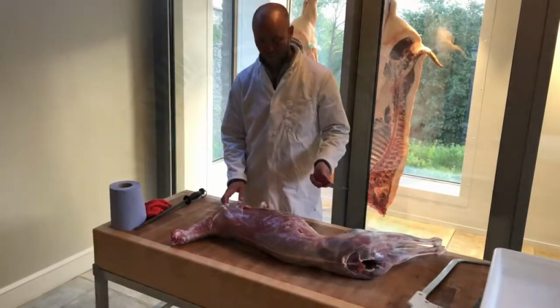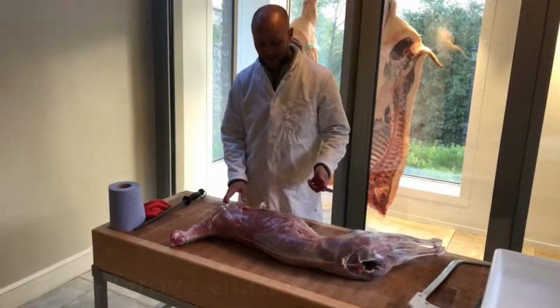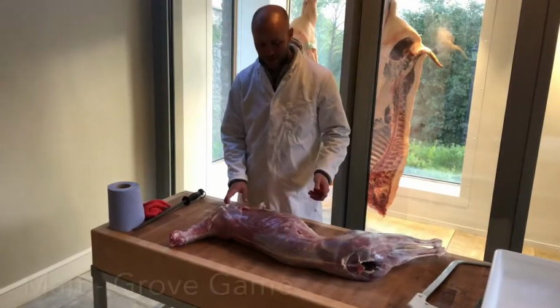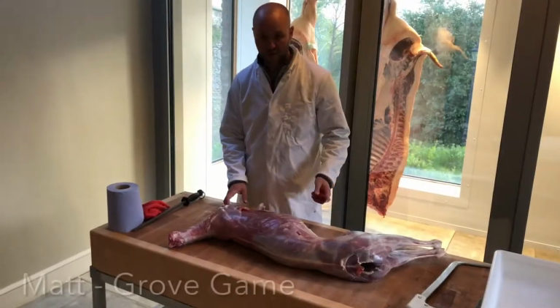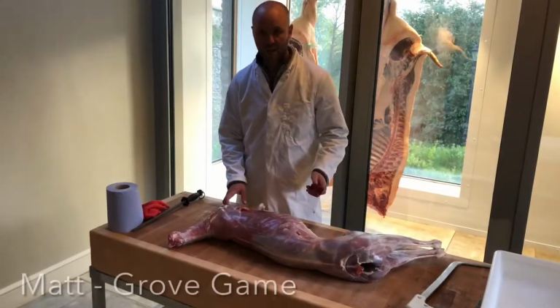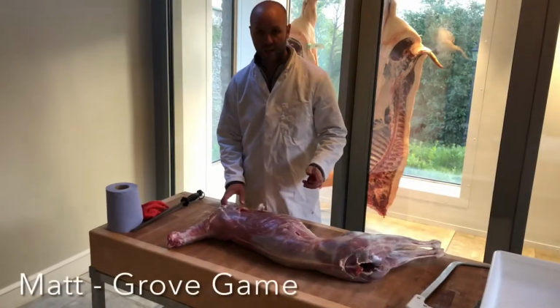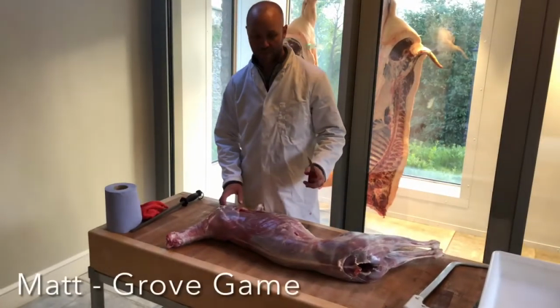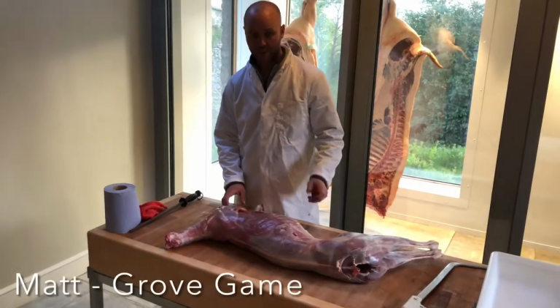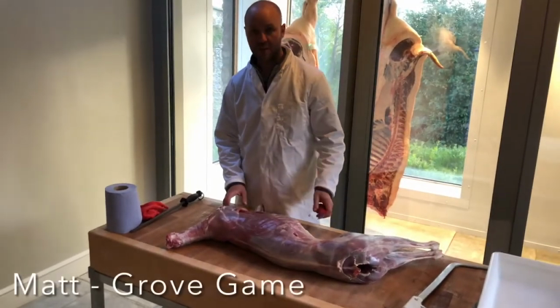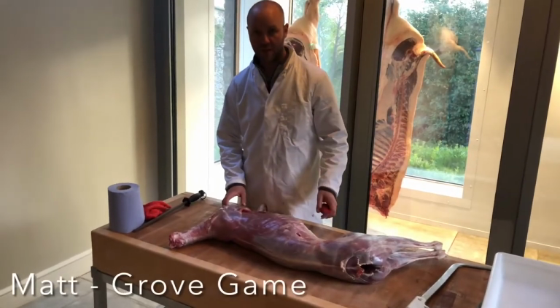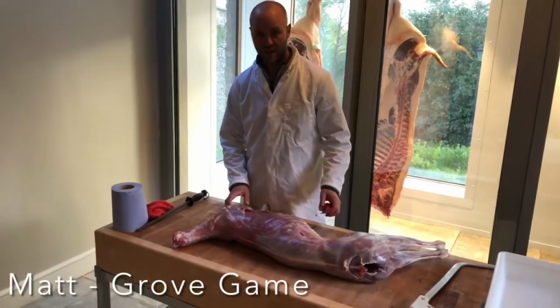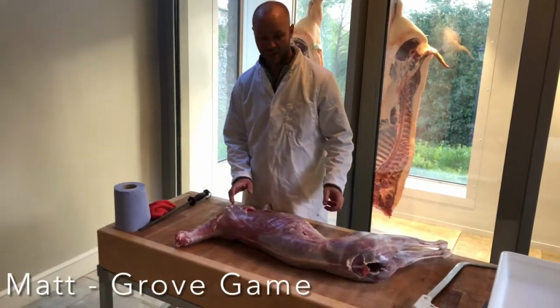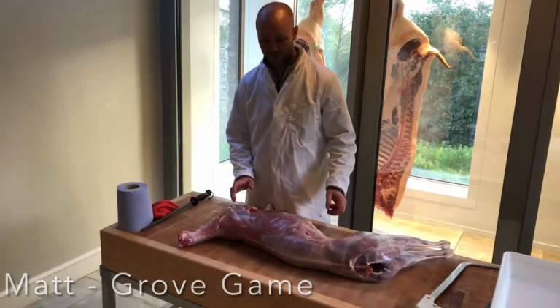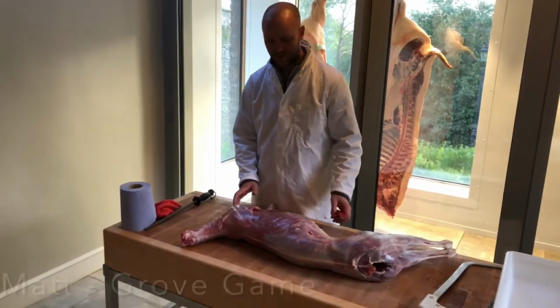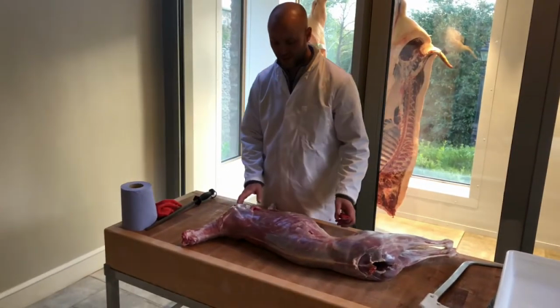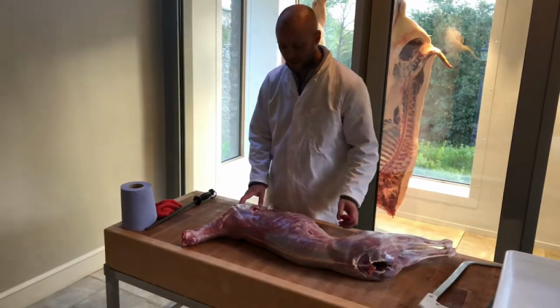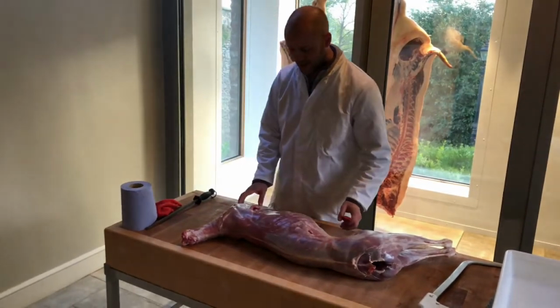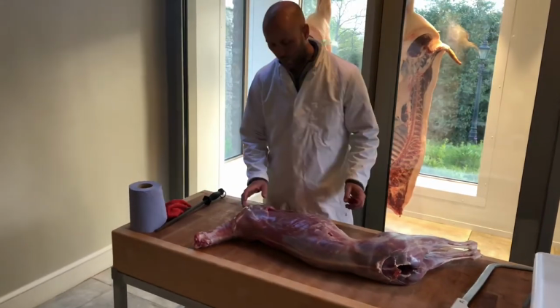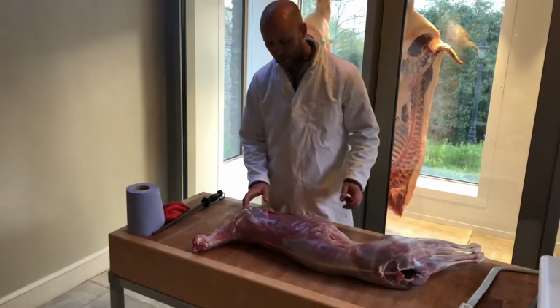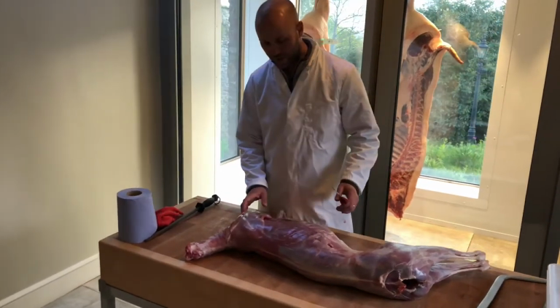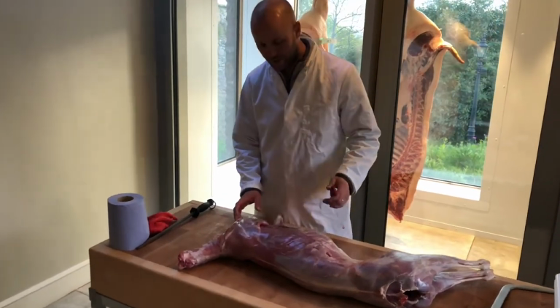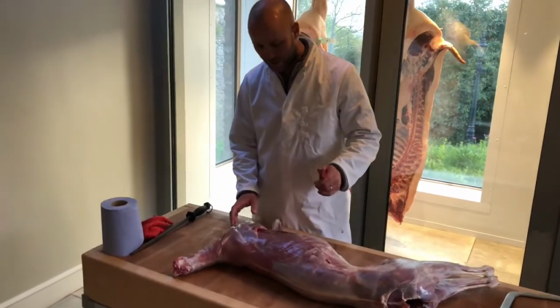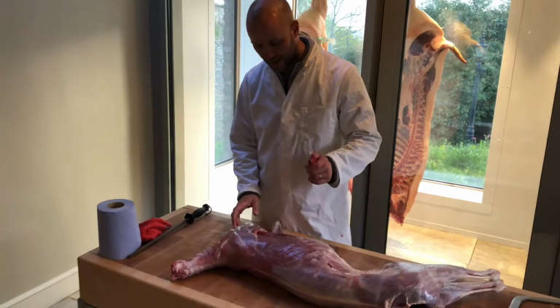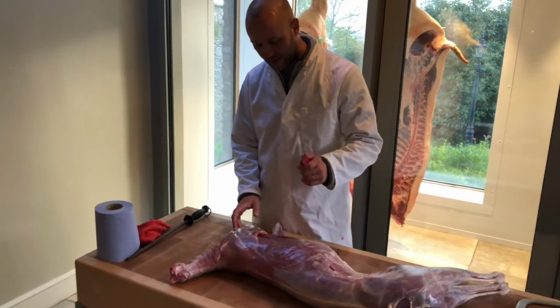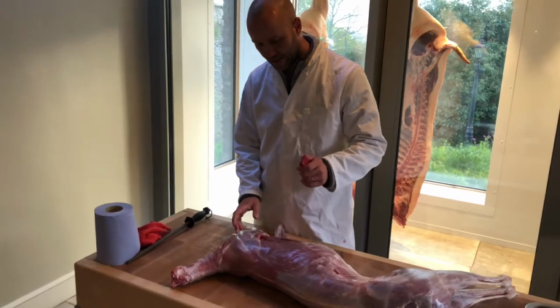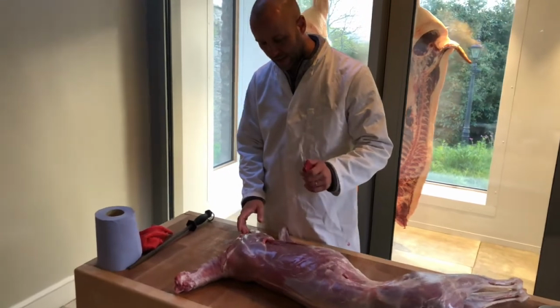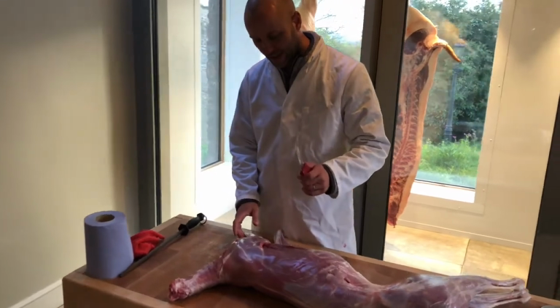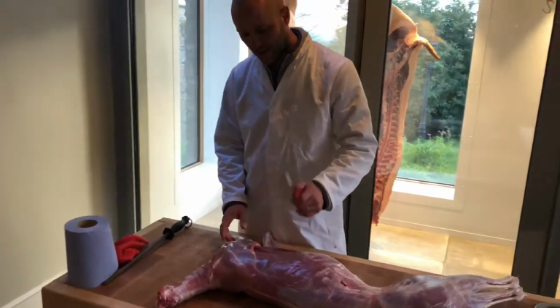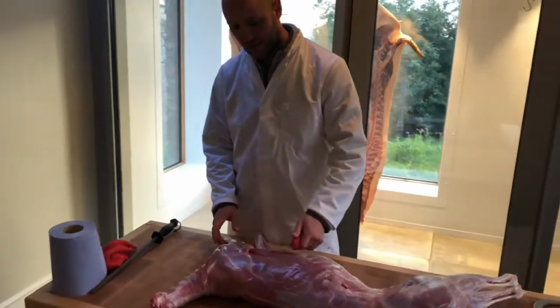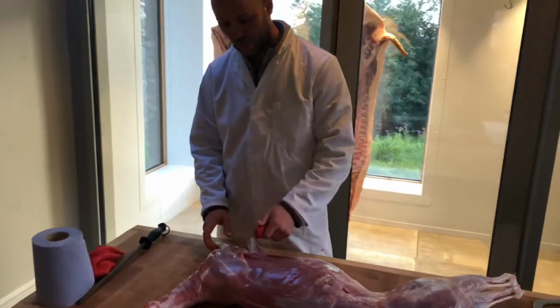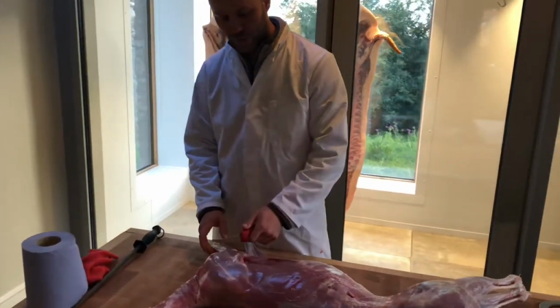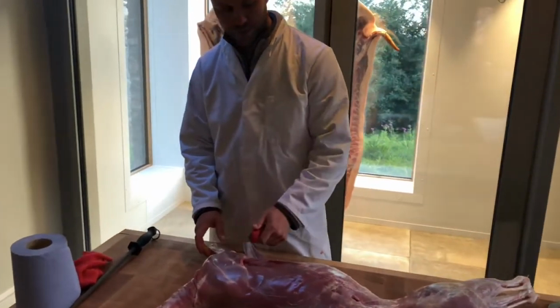This is the roebuck we got last week, we've just skinned. All we're going to do is take the forequarter off.